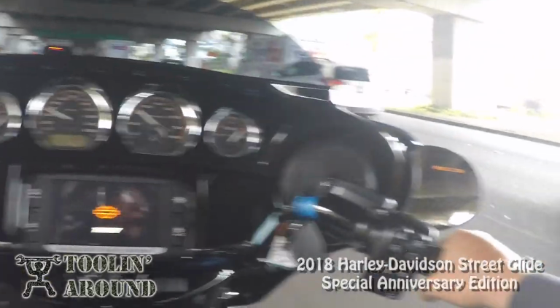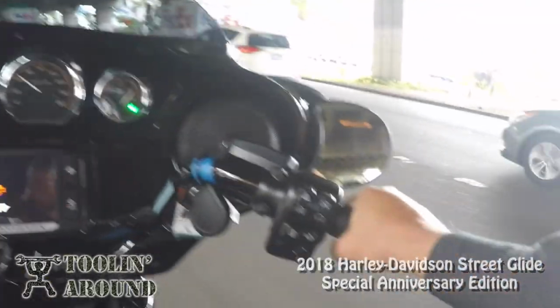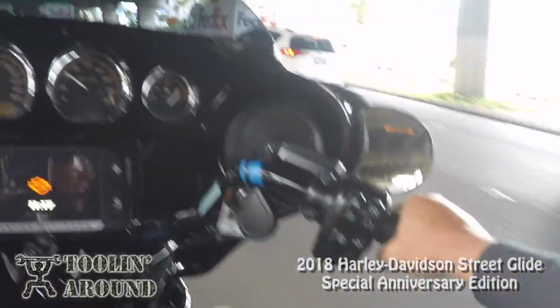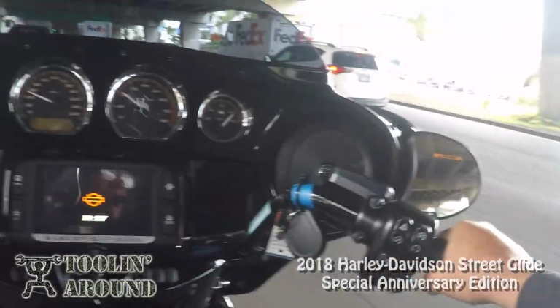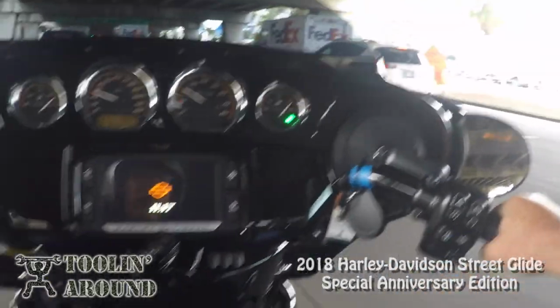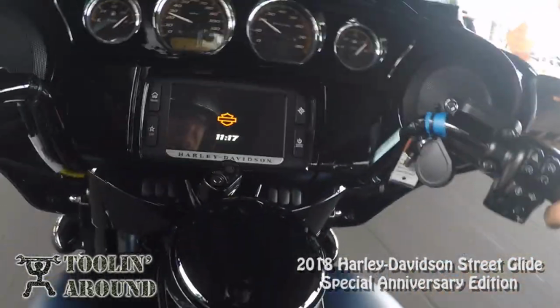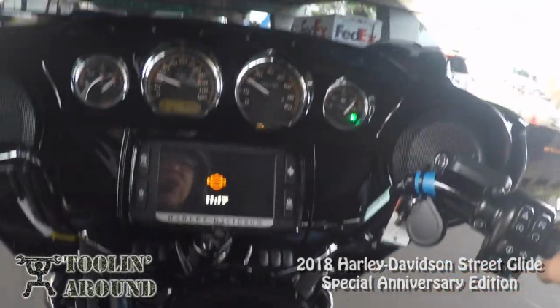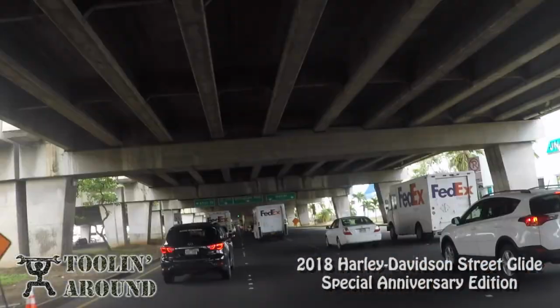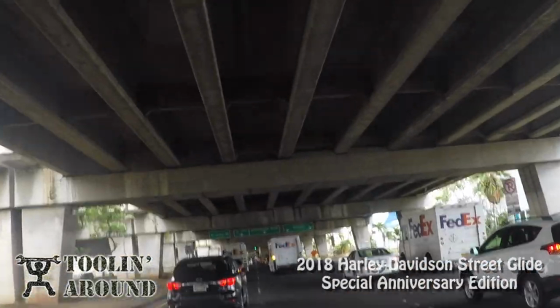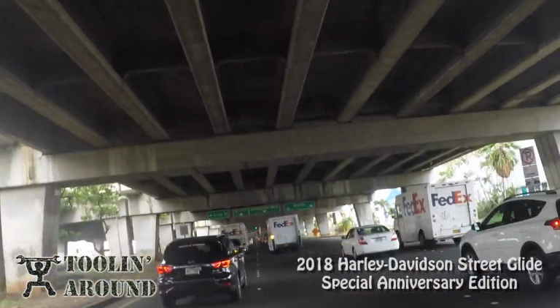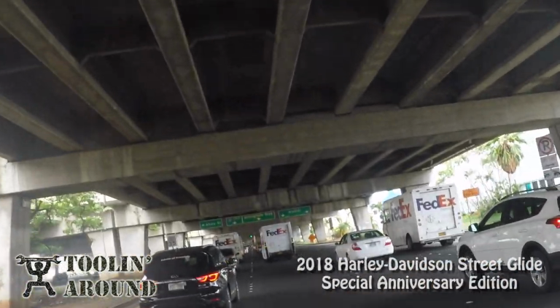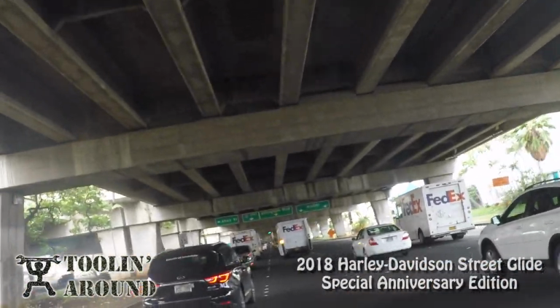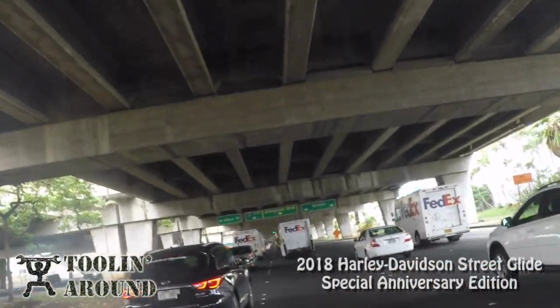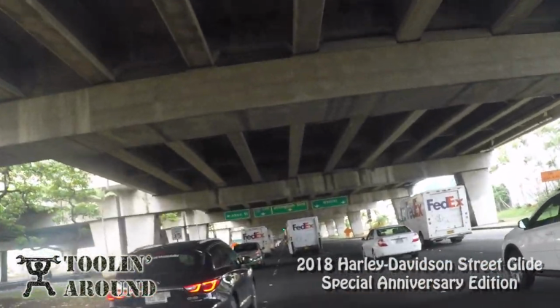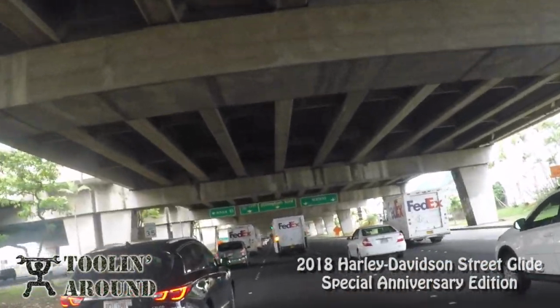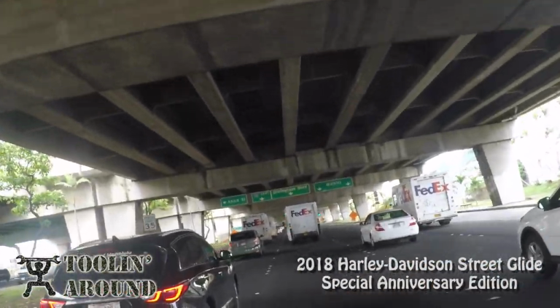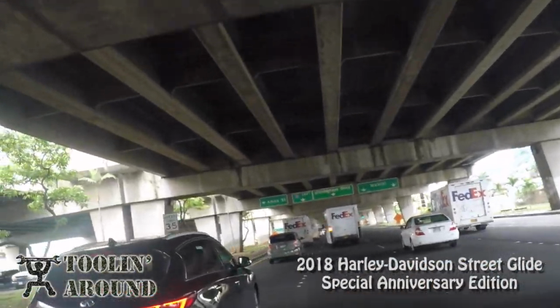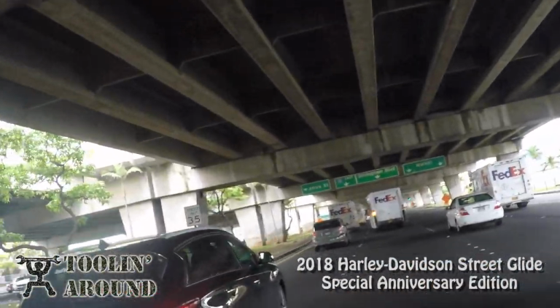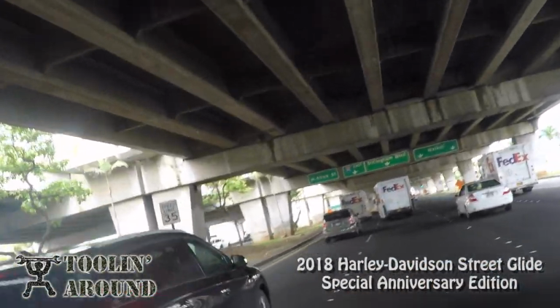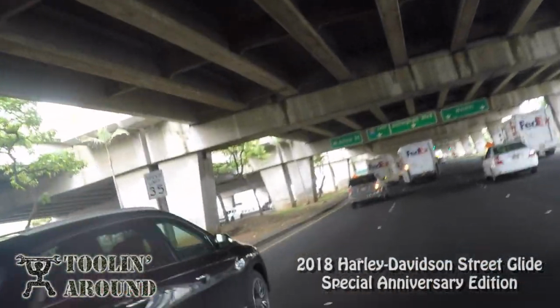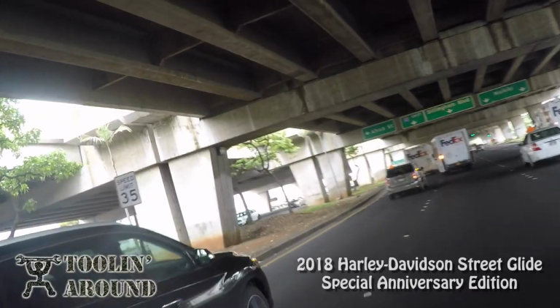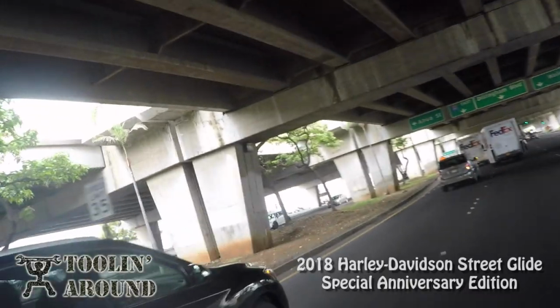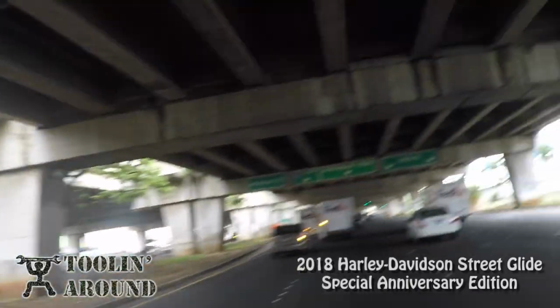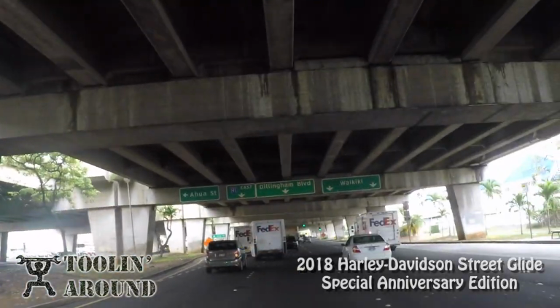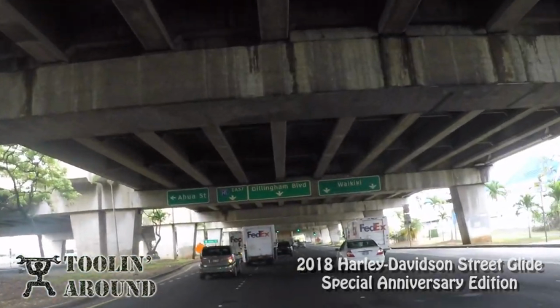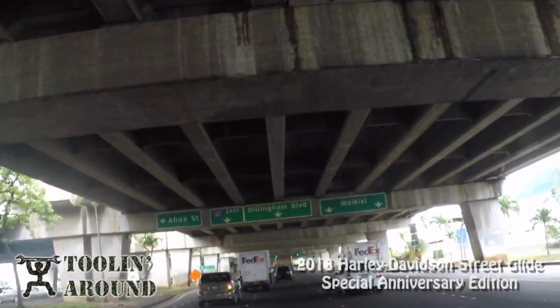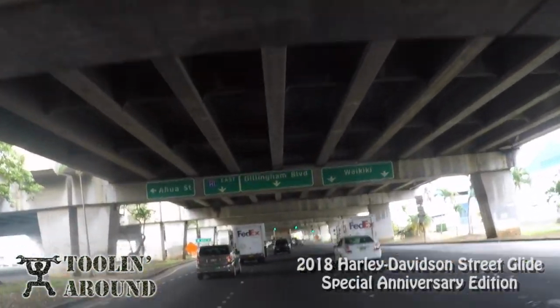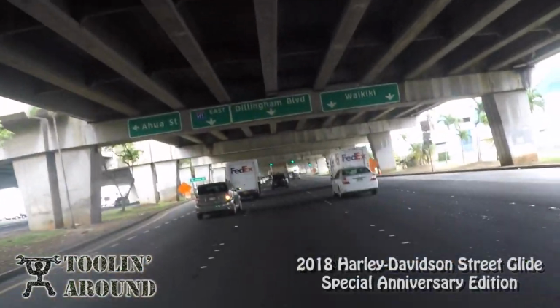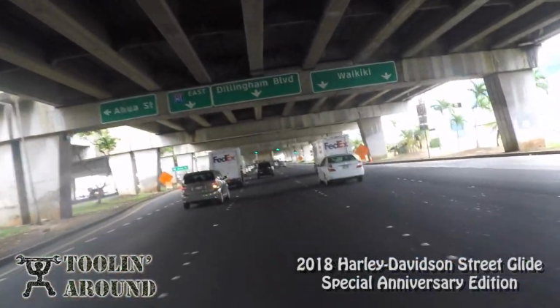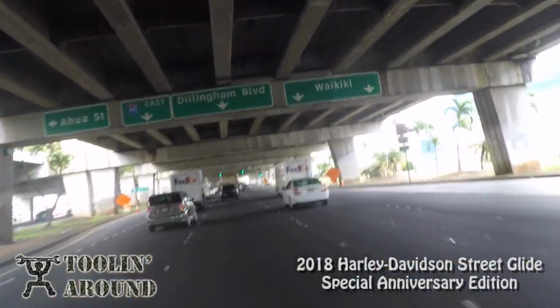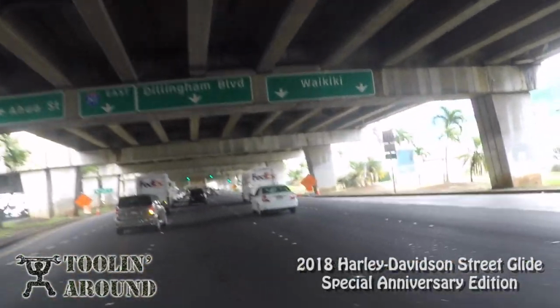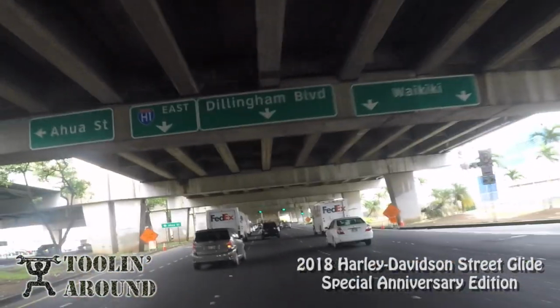Turn signals — typical Harley, left on the left, right on the right. Whoa, thank you, pal, for not changing lanes on me.